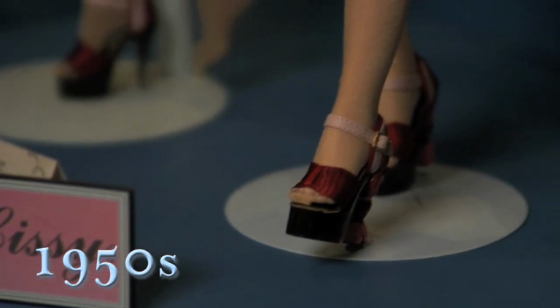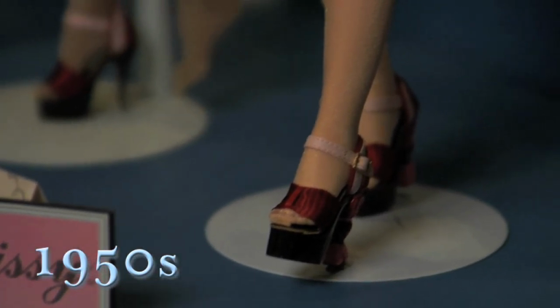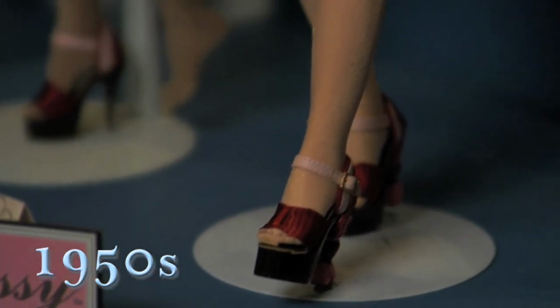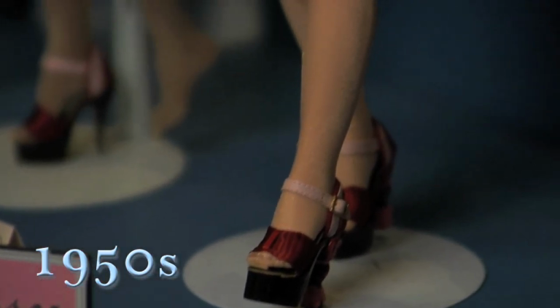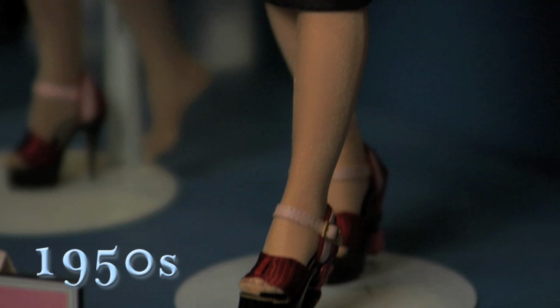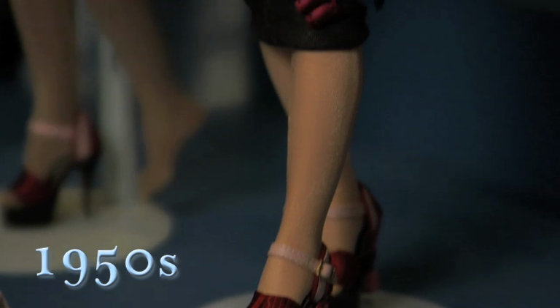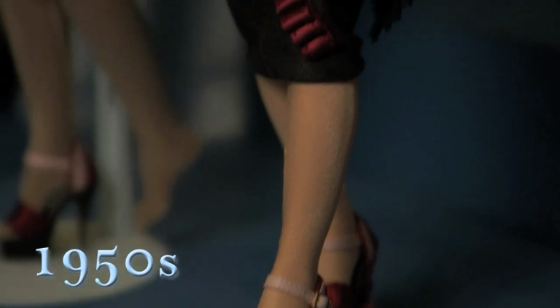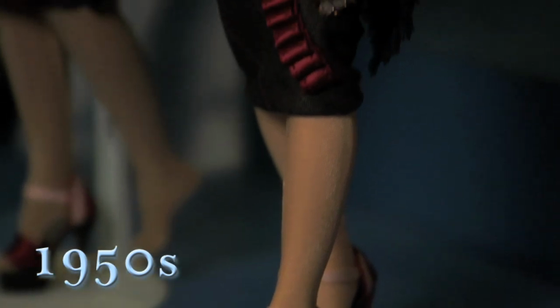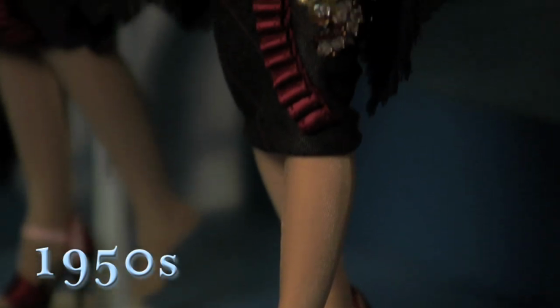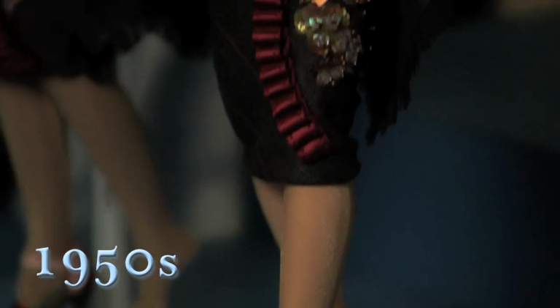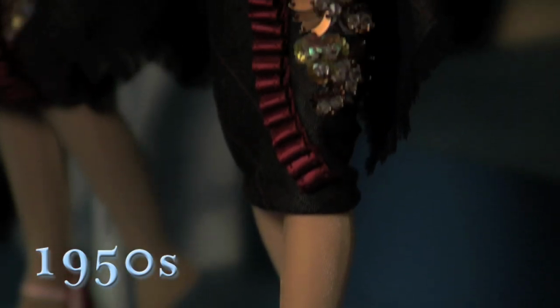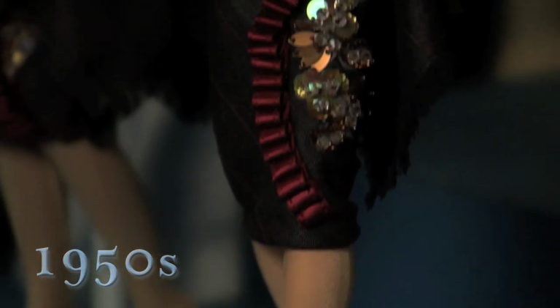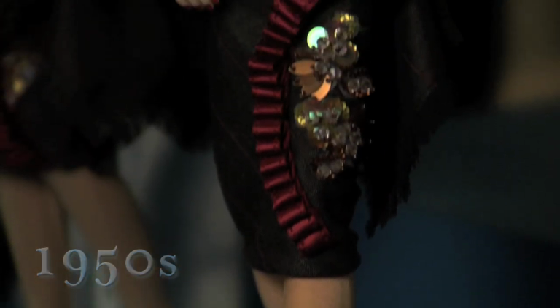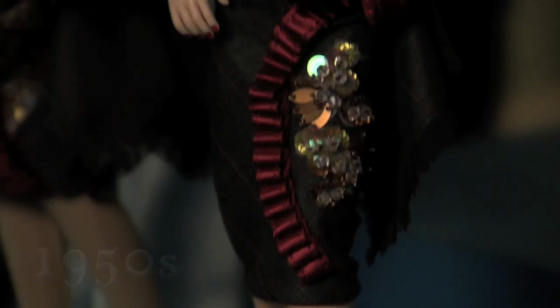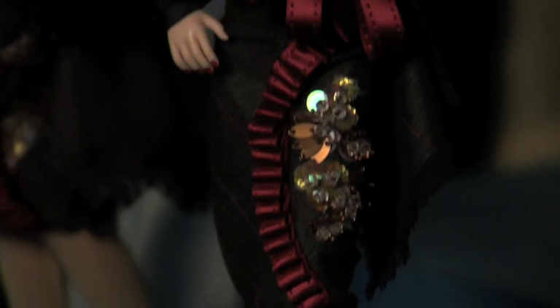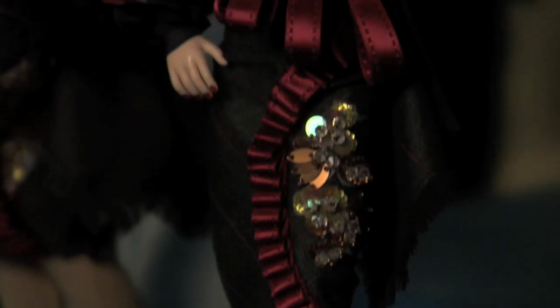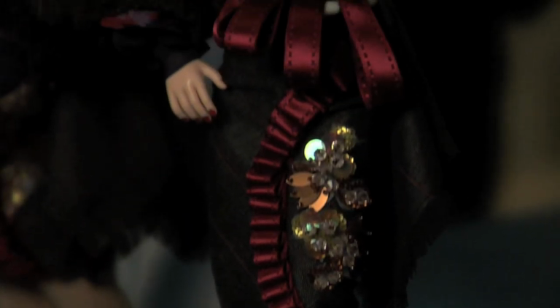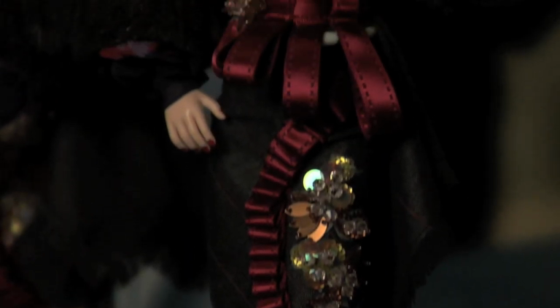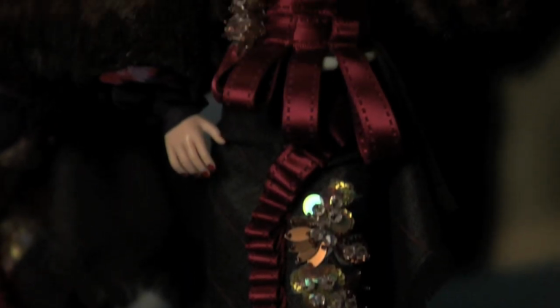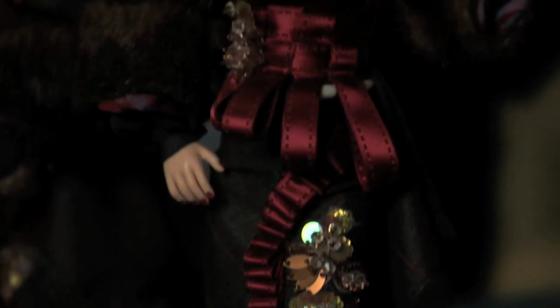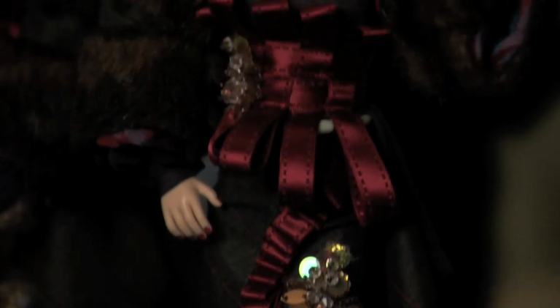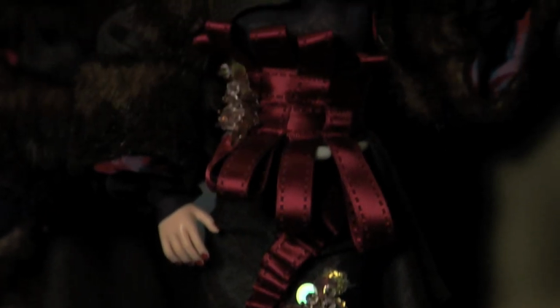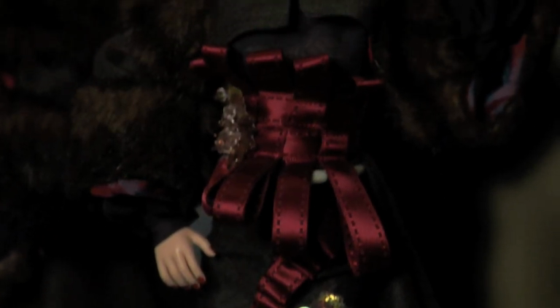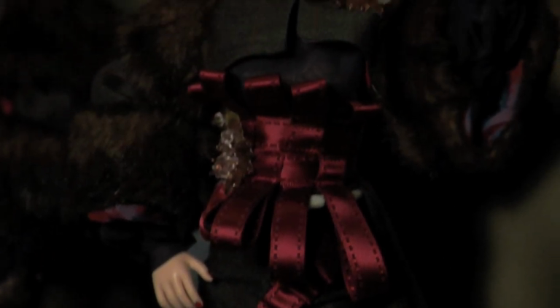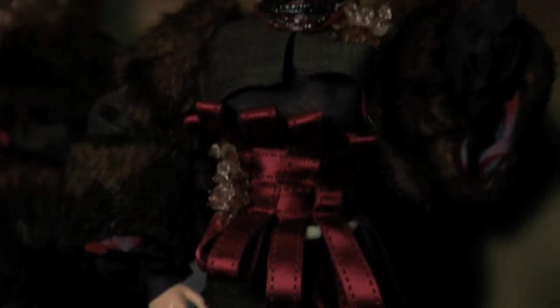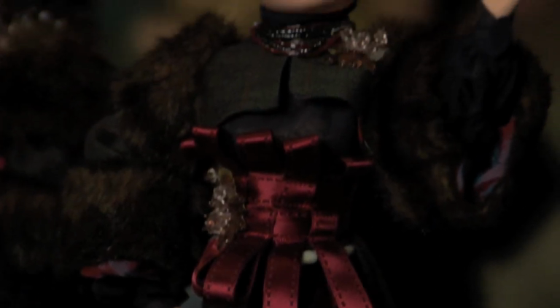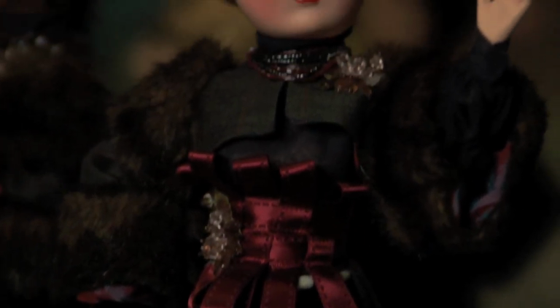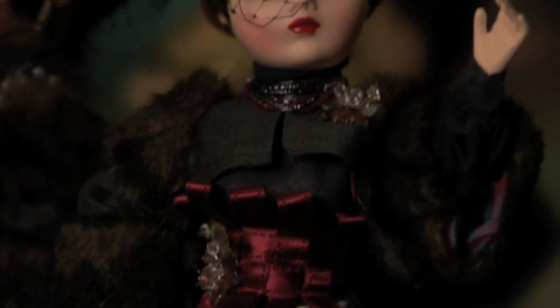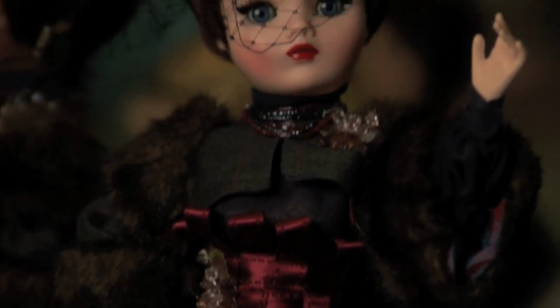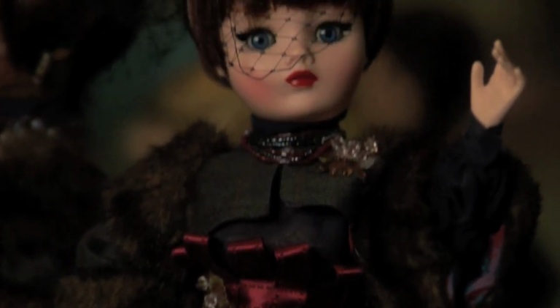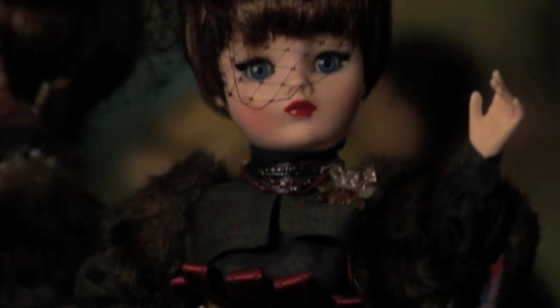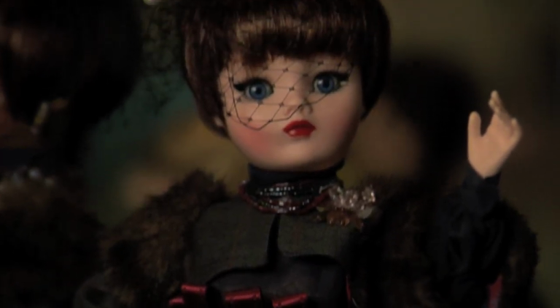Sissy was probably one of our more controversial dolls, as she was the first doll to ever have a woman's figure.